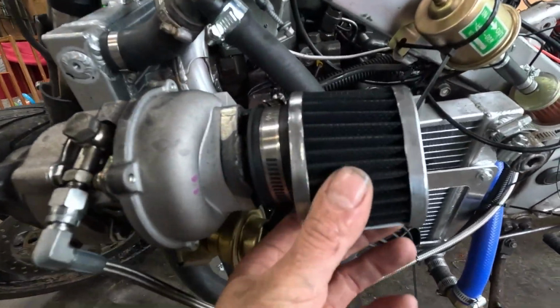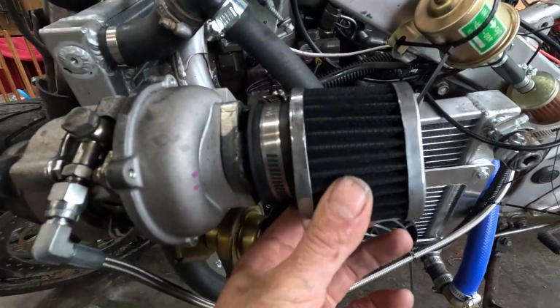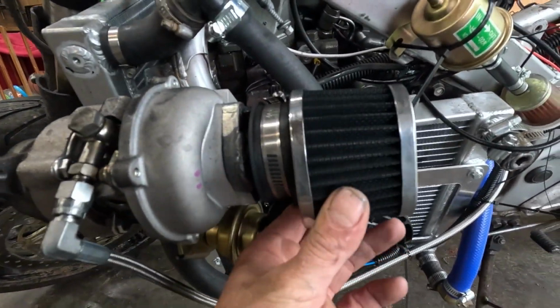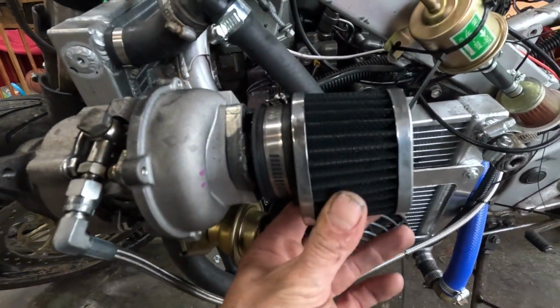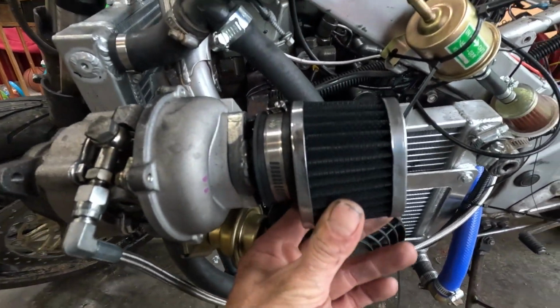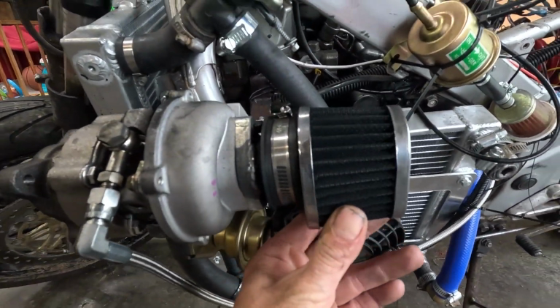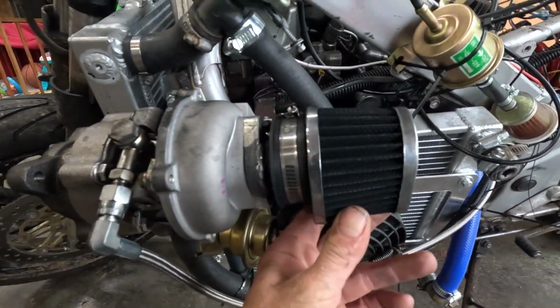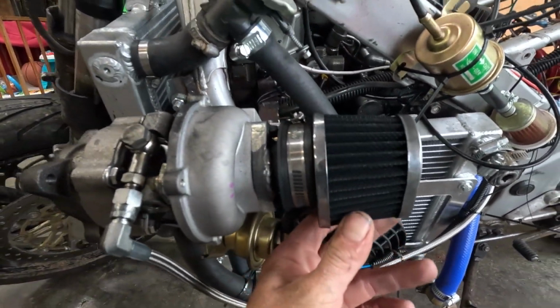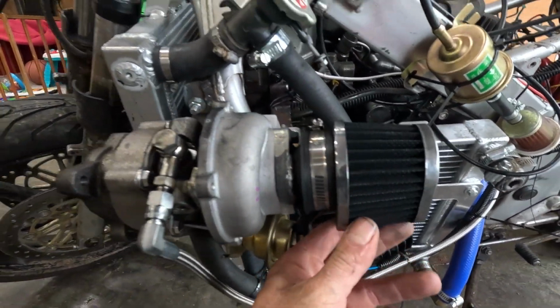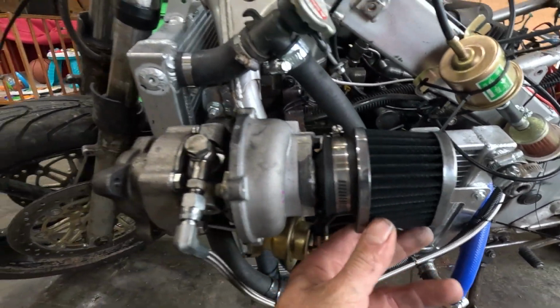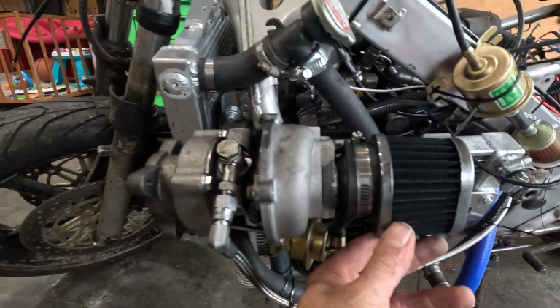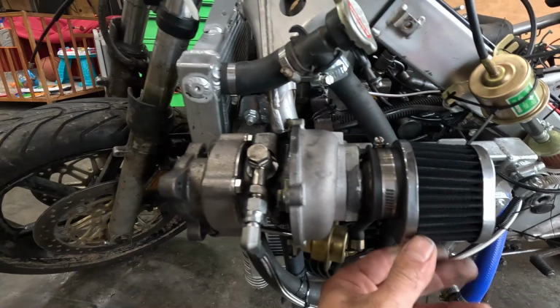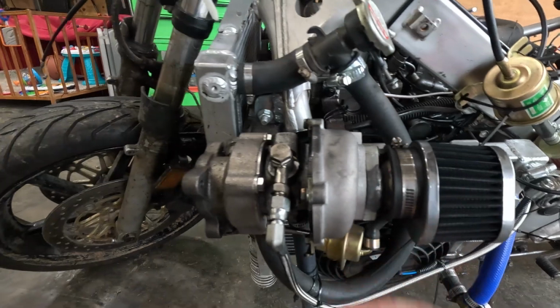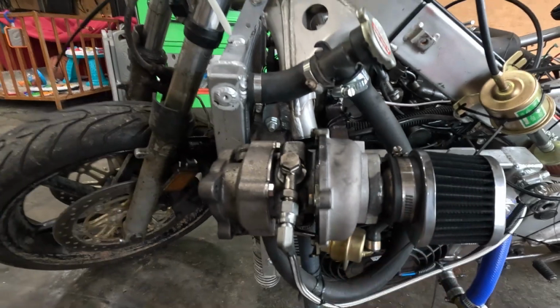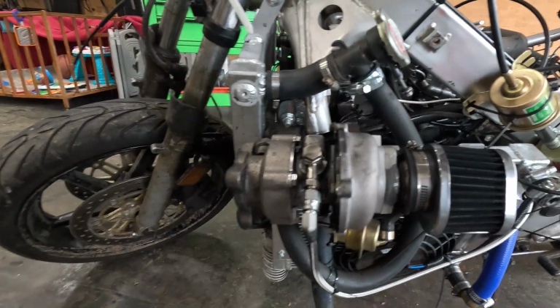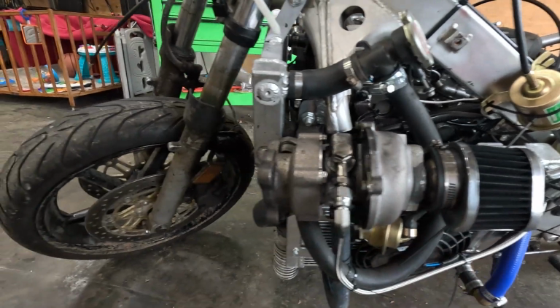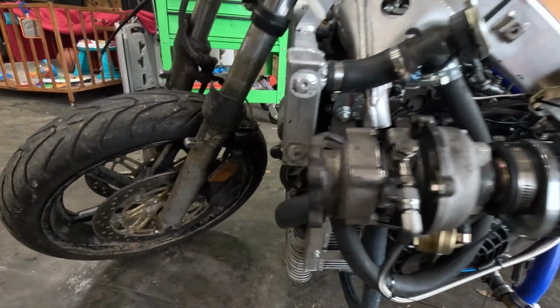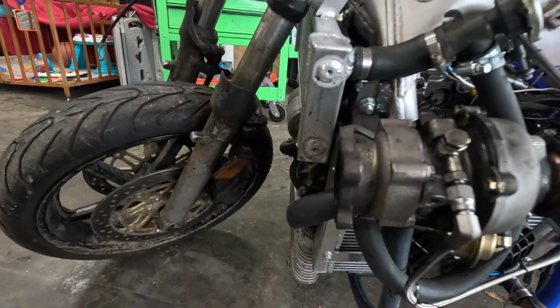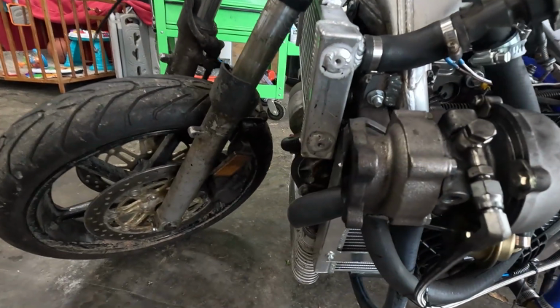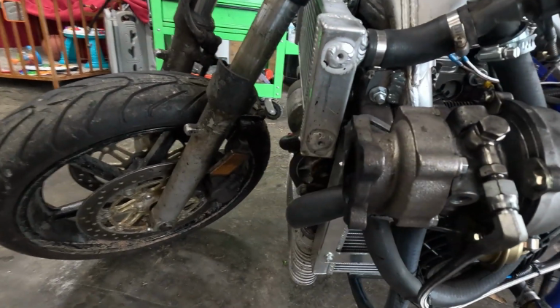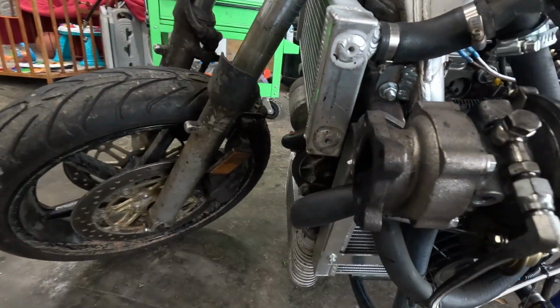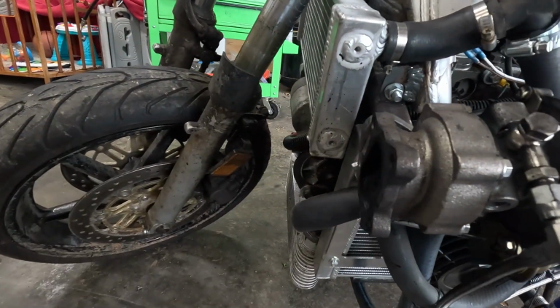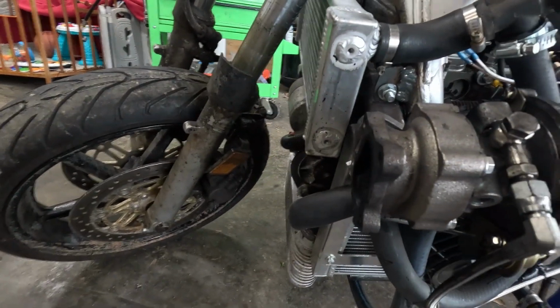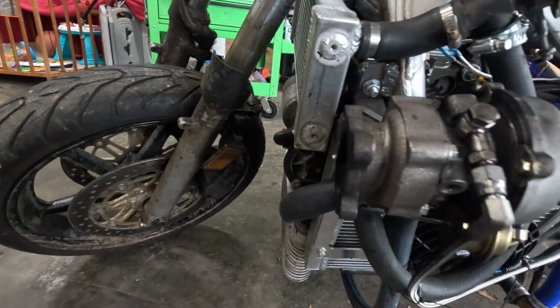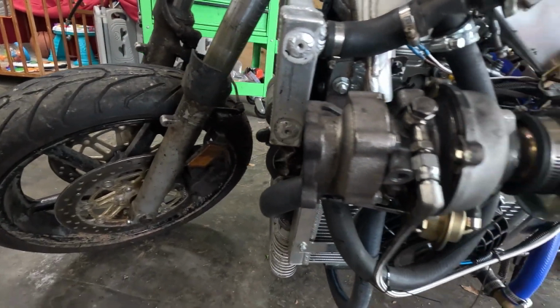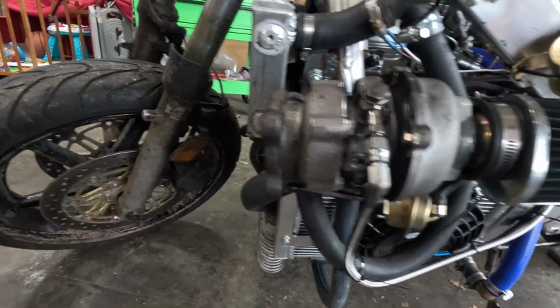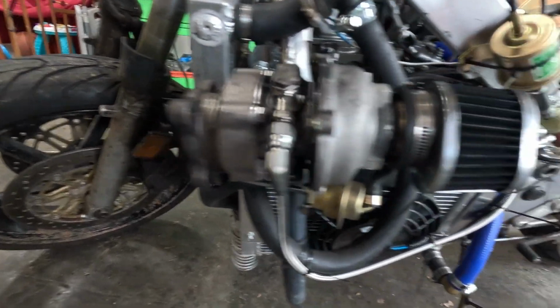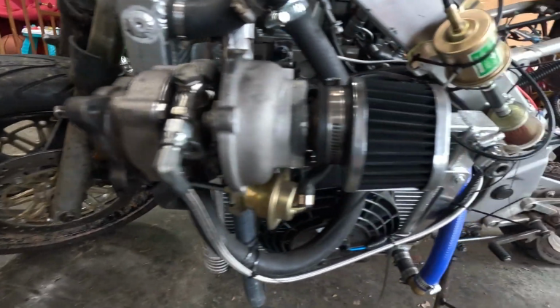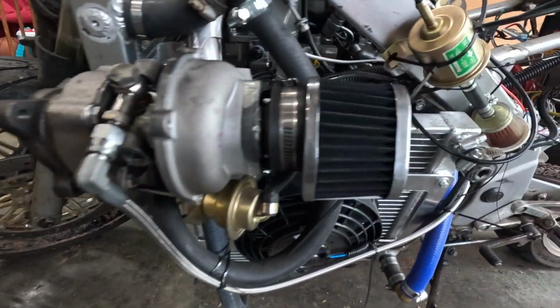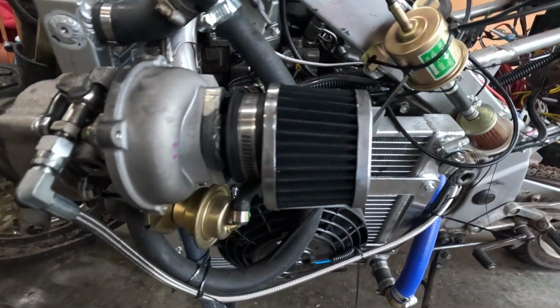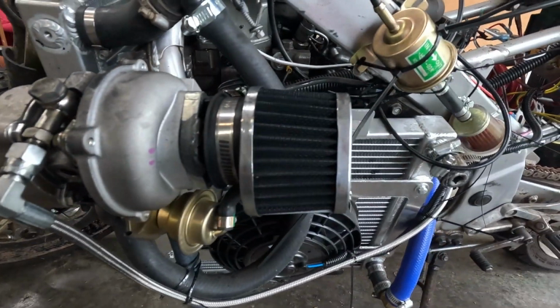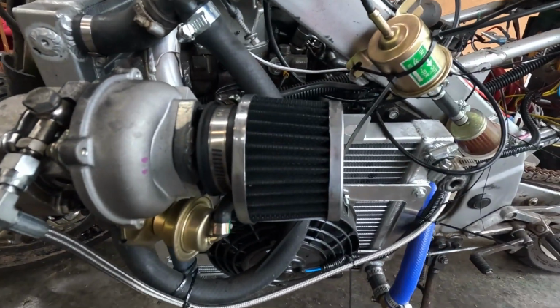Look how black that air filter is. I'm going to need to do some exhaust for this thing soon. That's pretty bad.